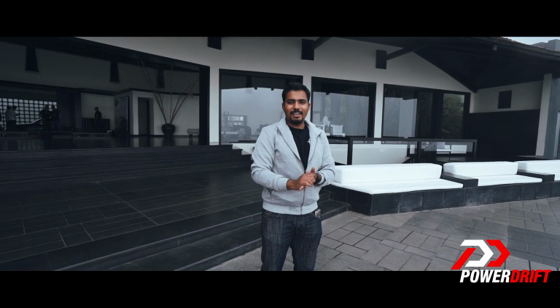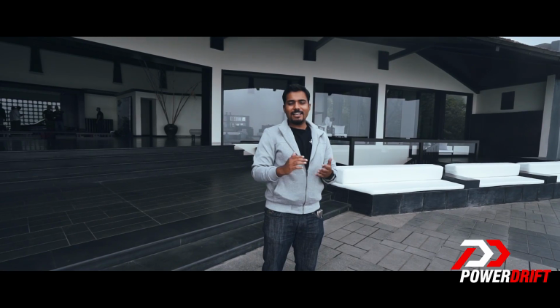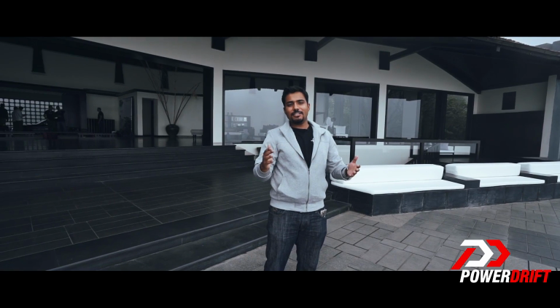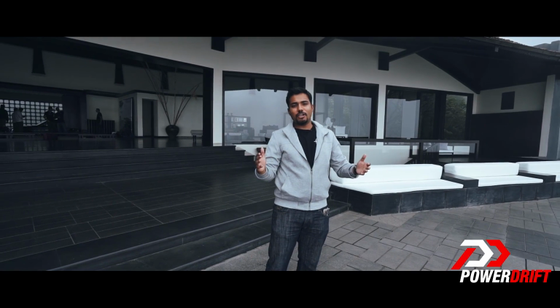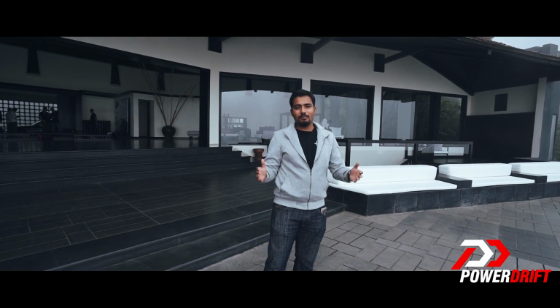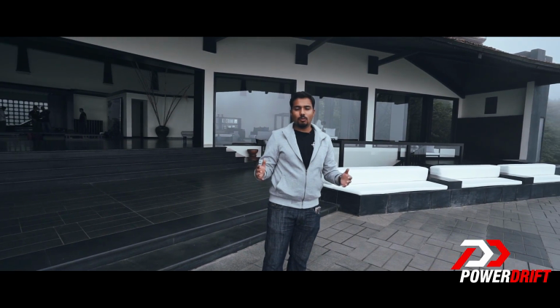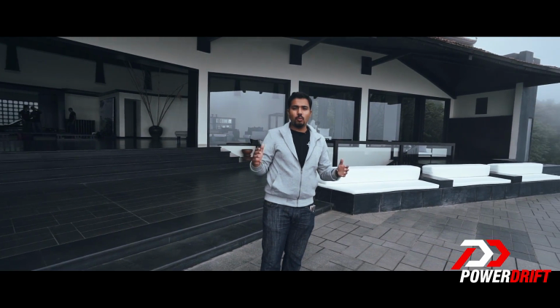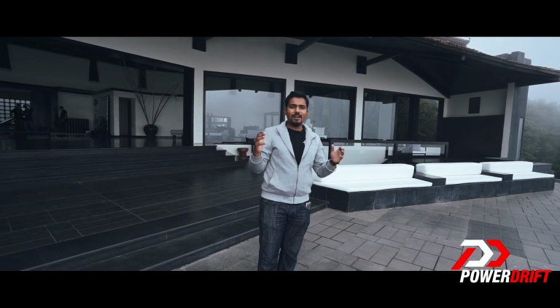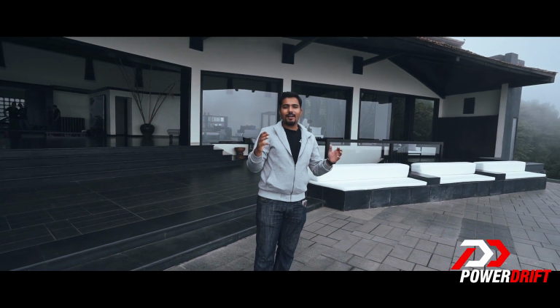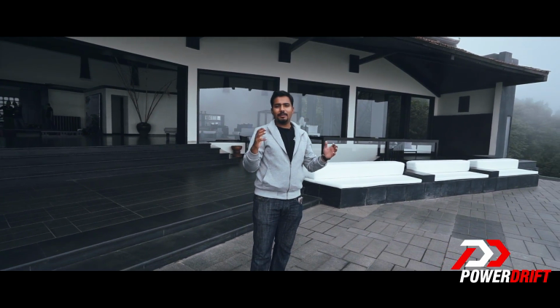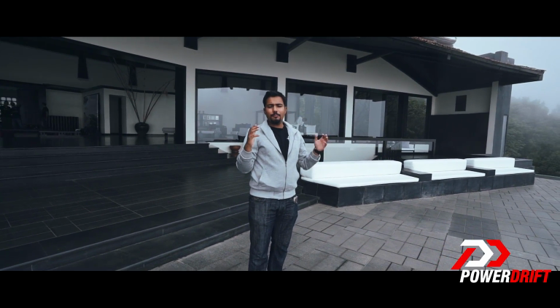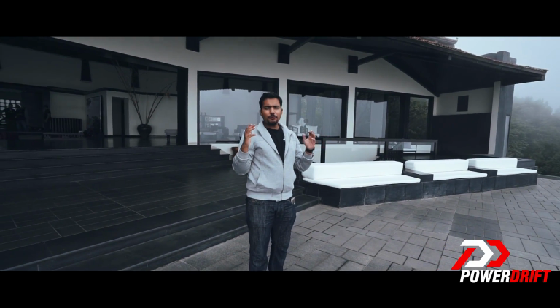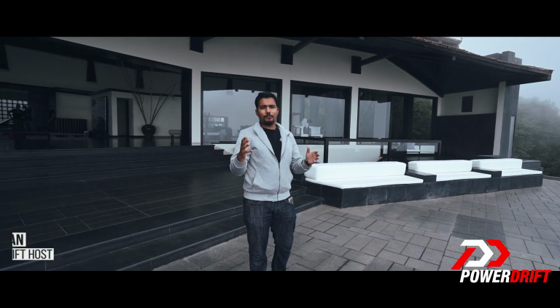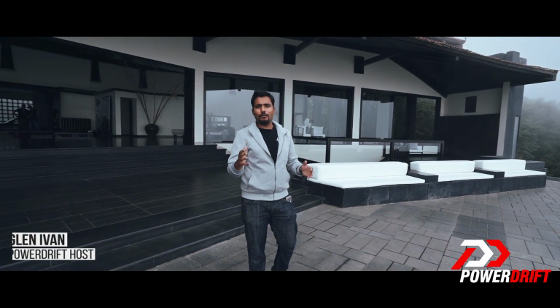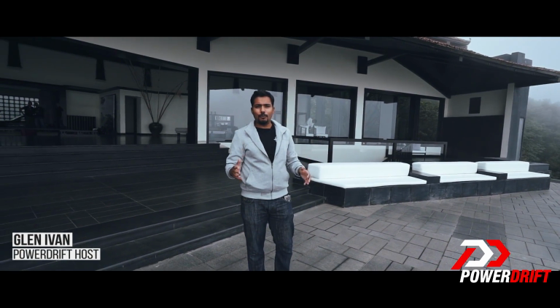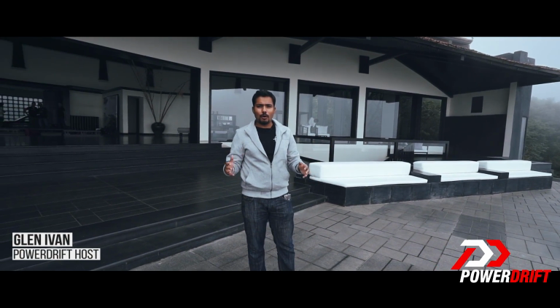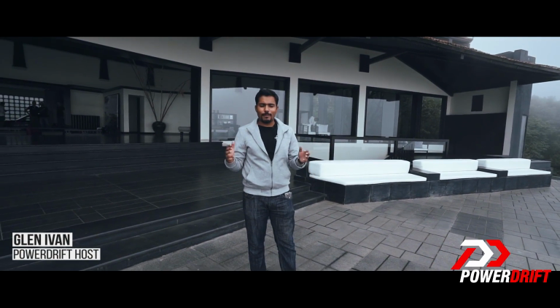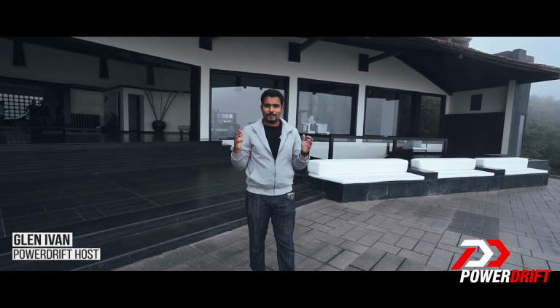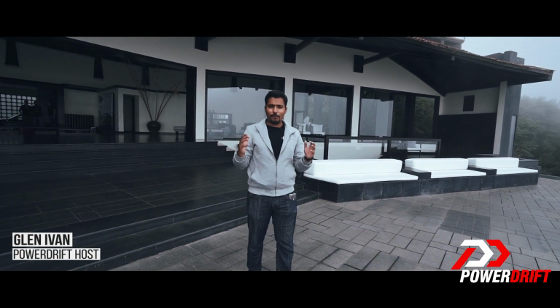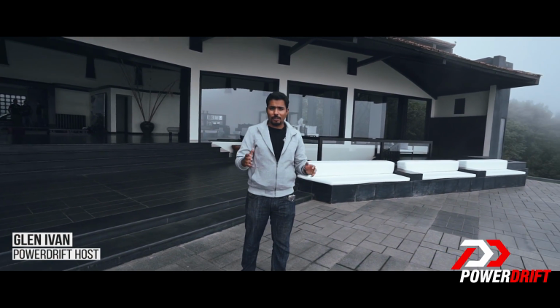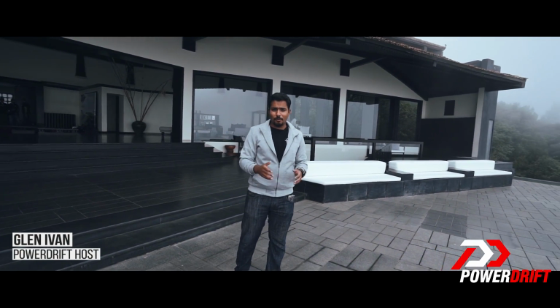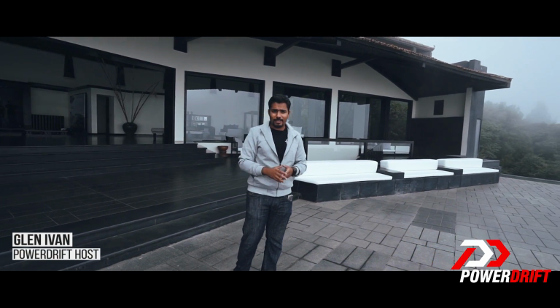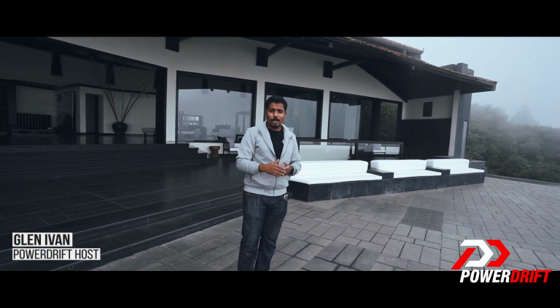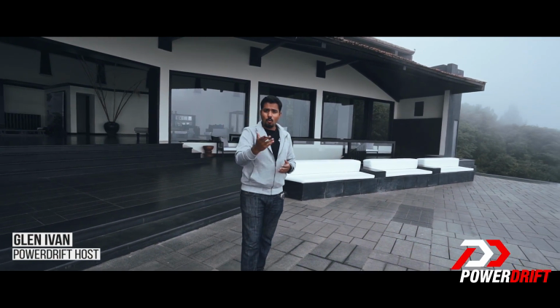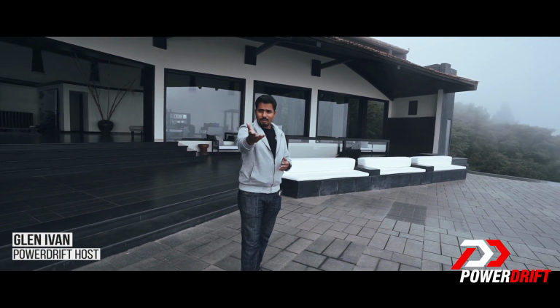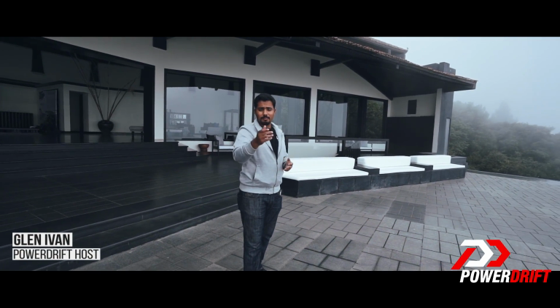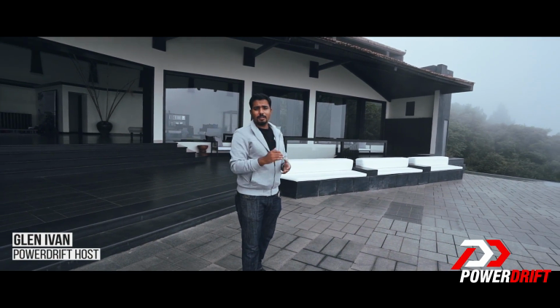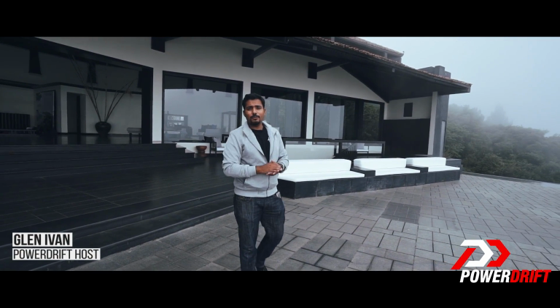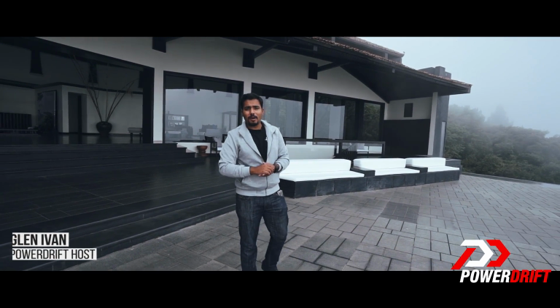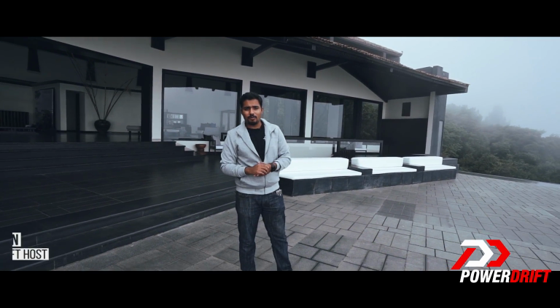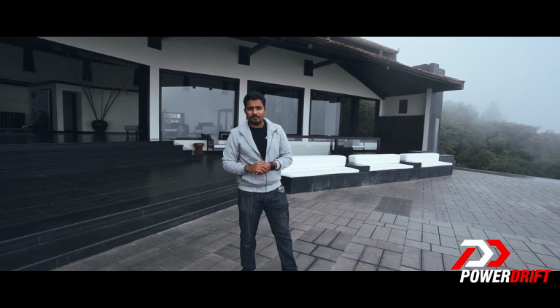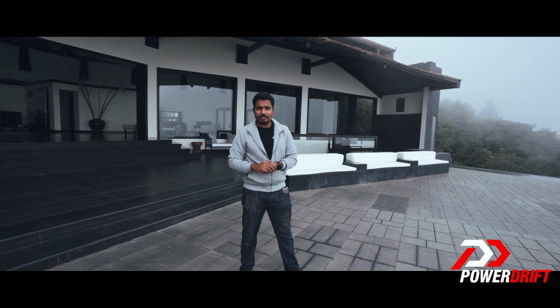Ladies and gentlemen, we are in beautiful Coorg on this foggy morning. Welcome to PowerDrift.